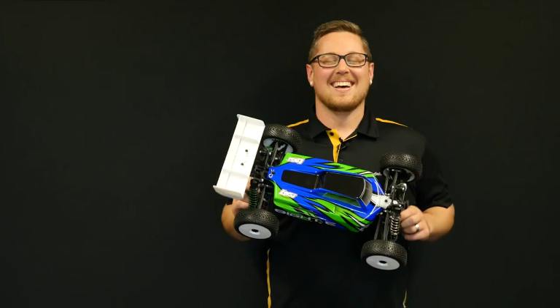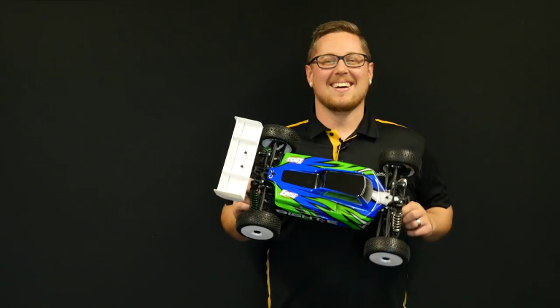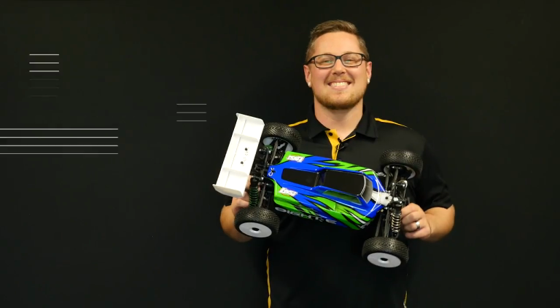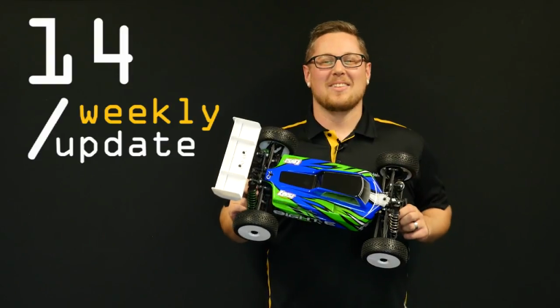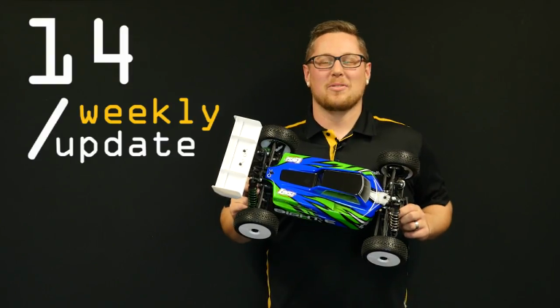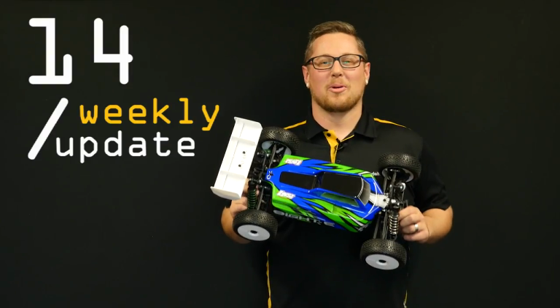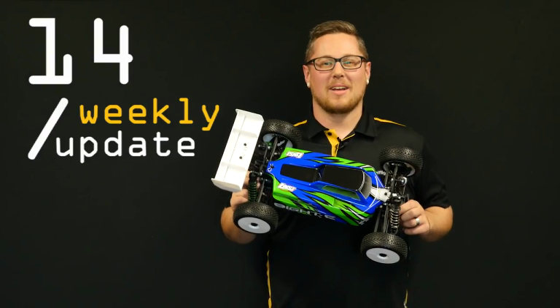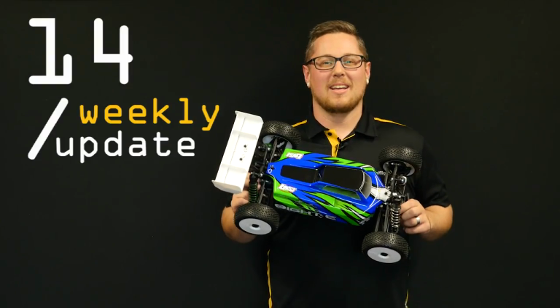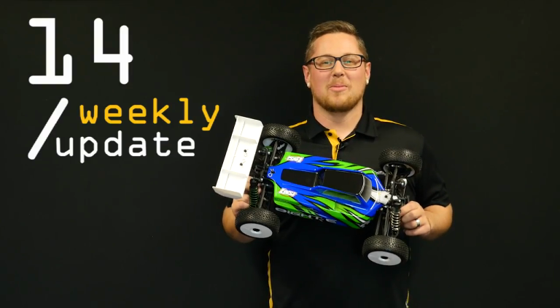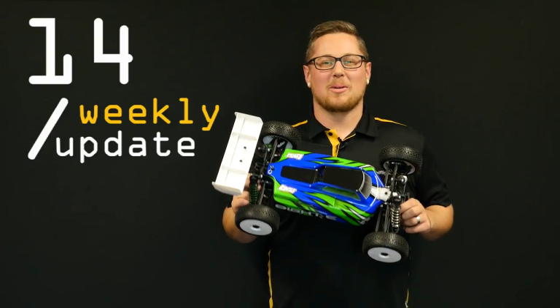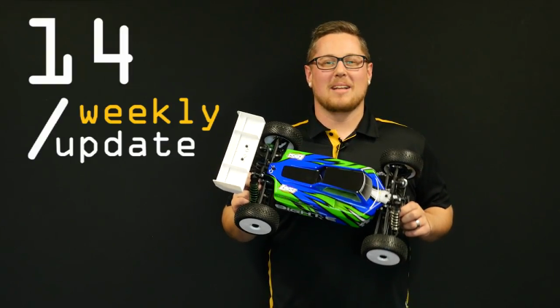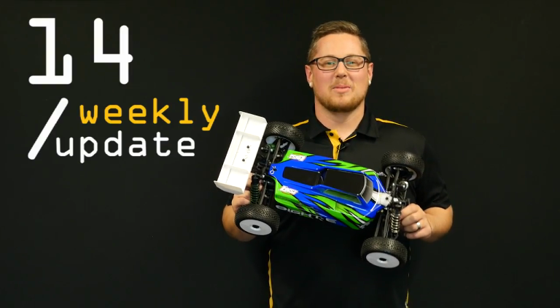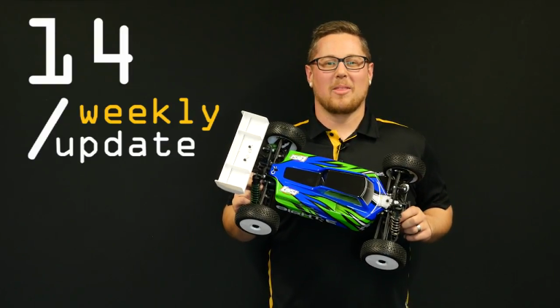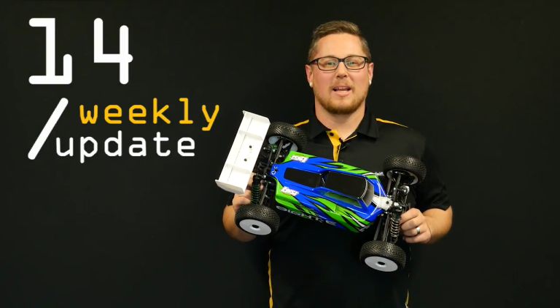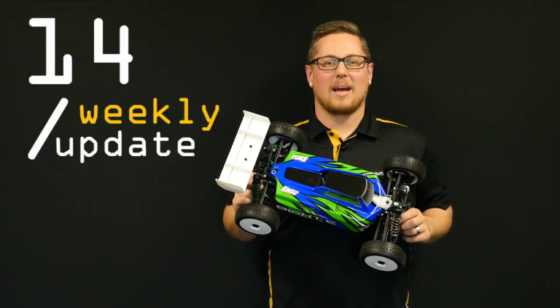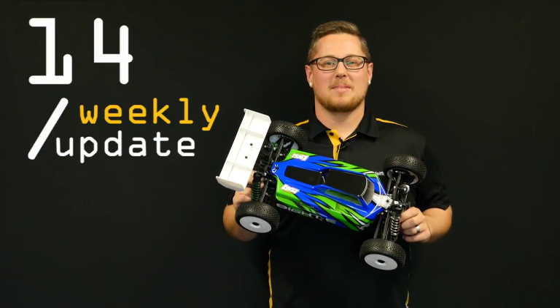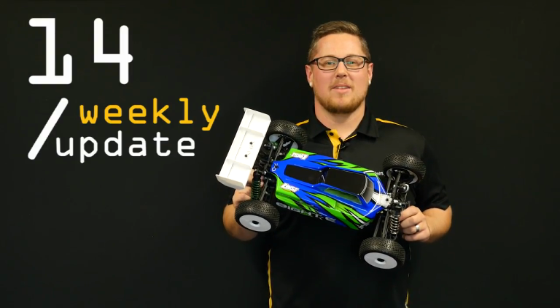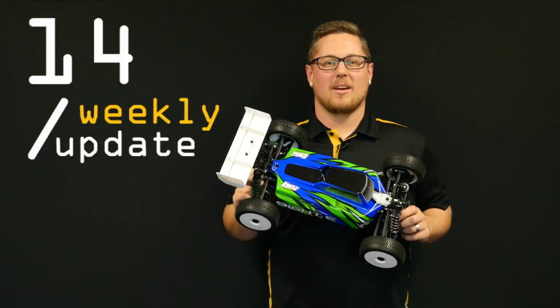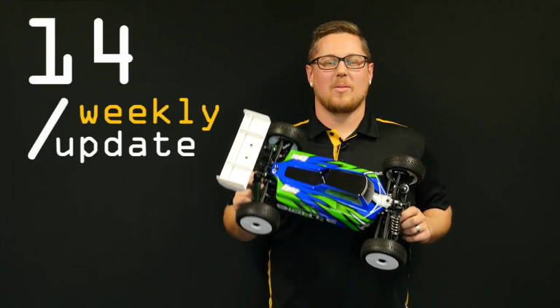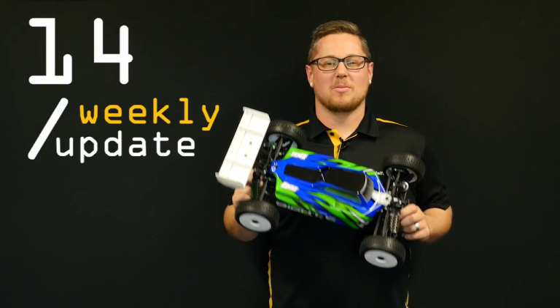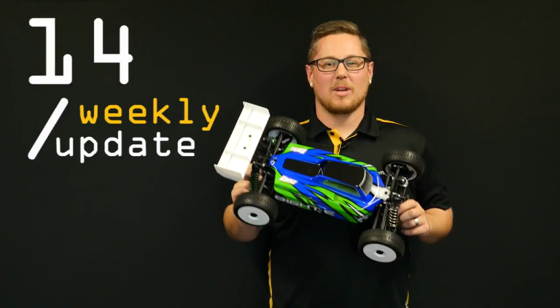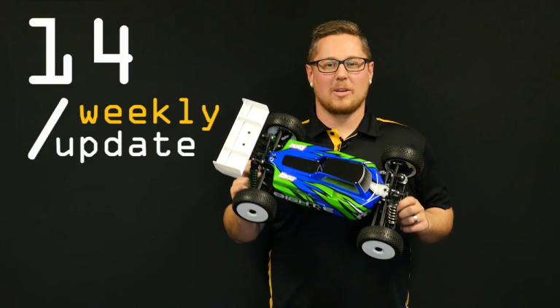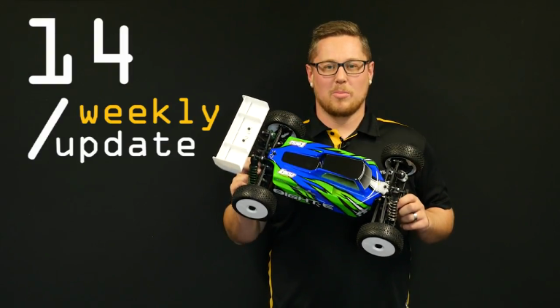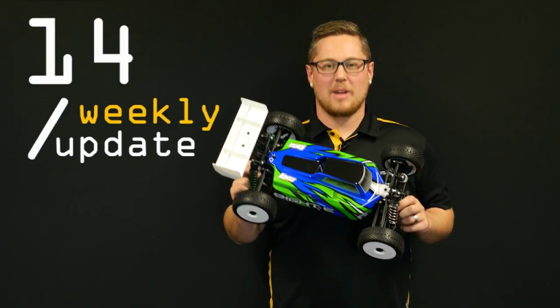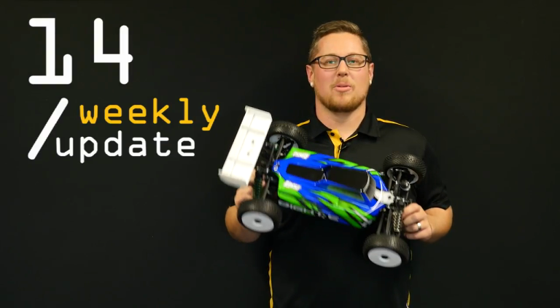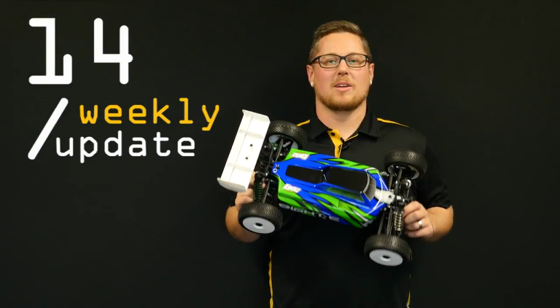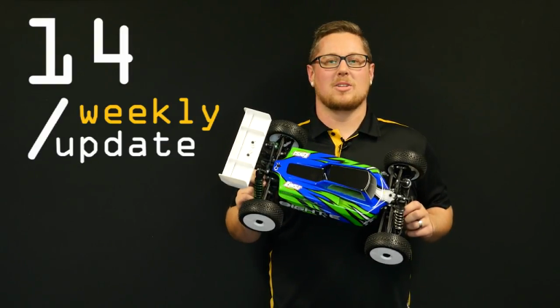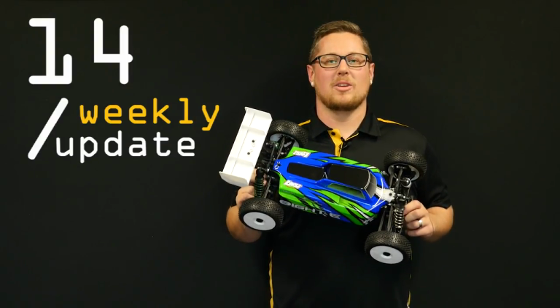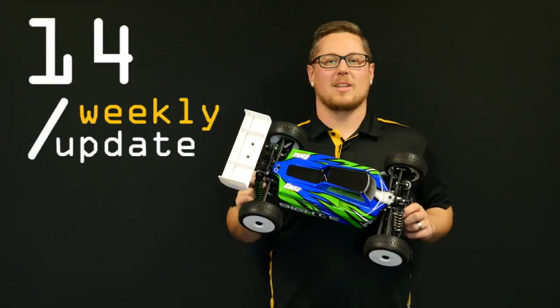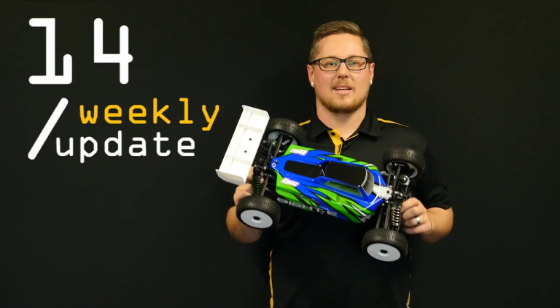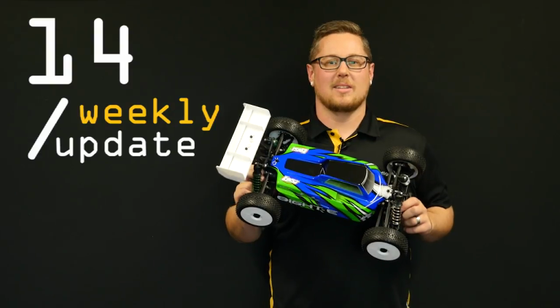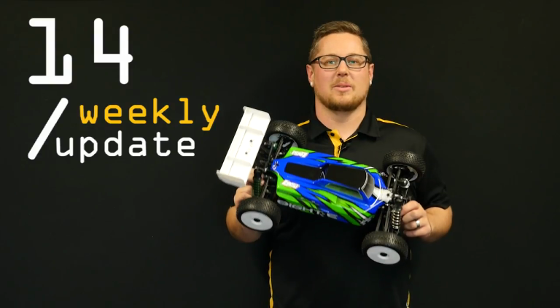Hey guys, Andrew from Model Flight here and welcome back to another weekly update video. We have some really cool brand new products to show you, so let's get into it.